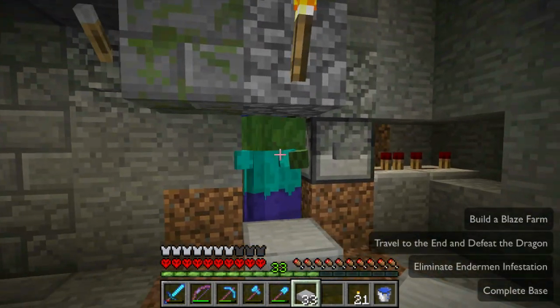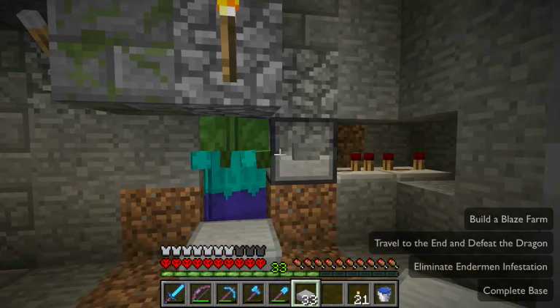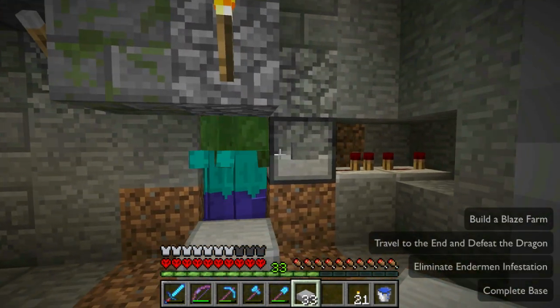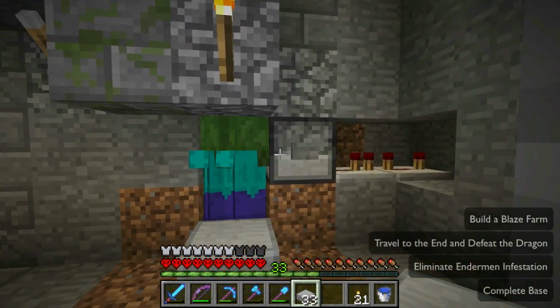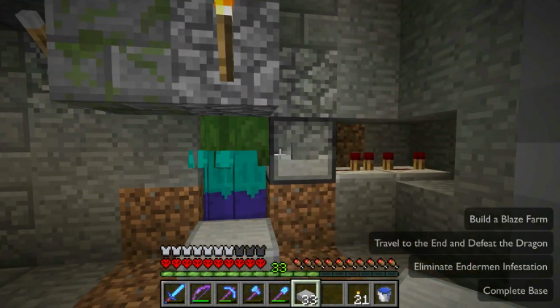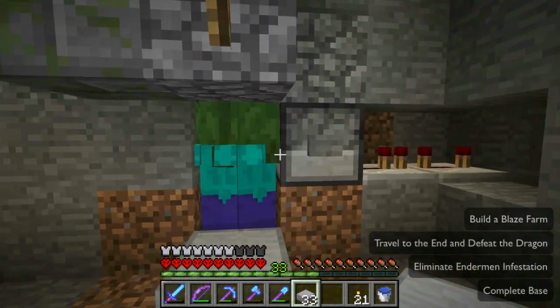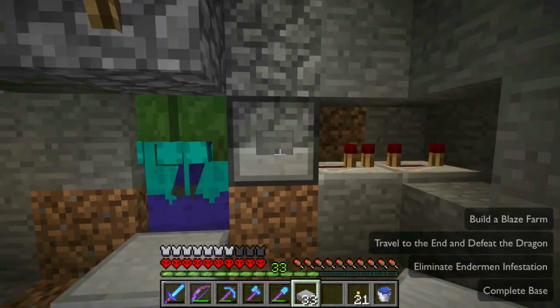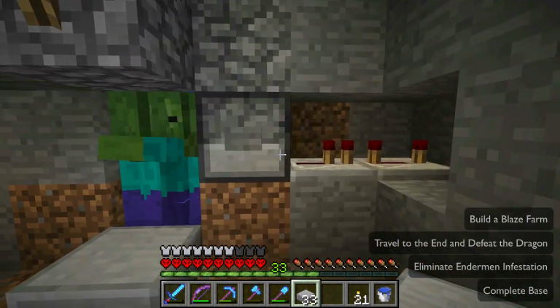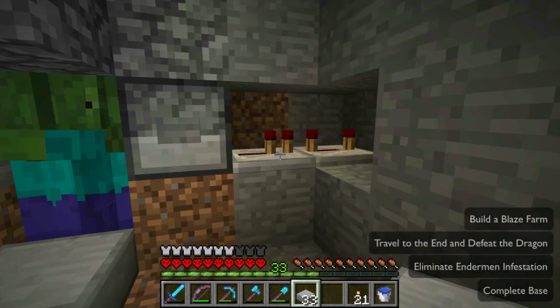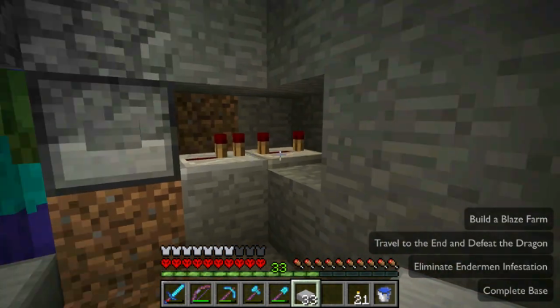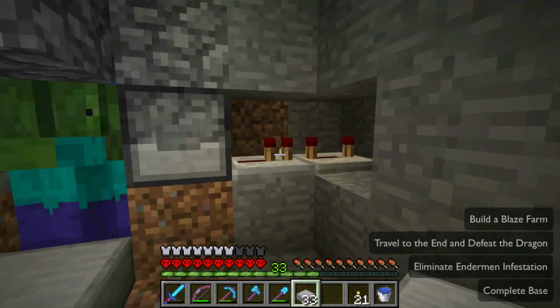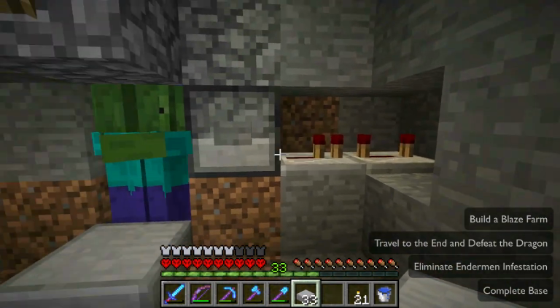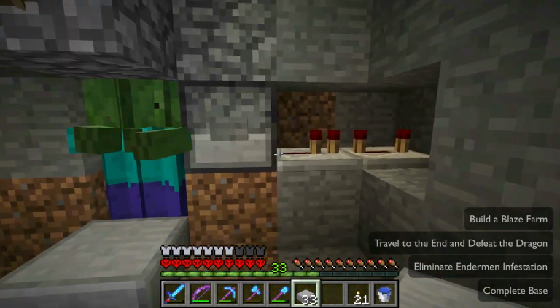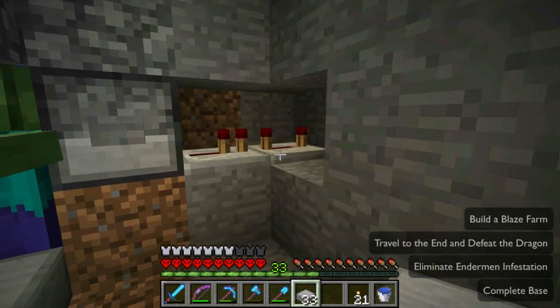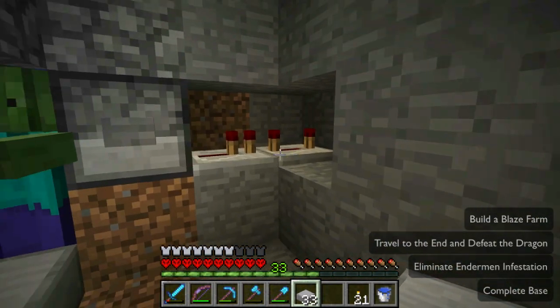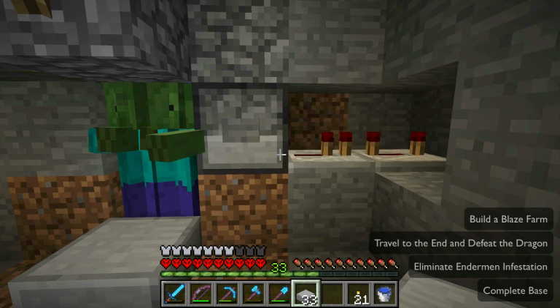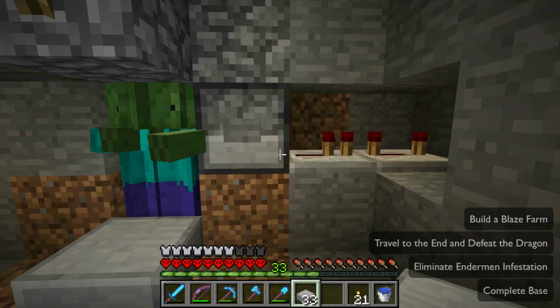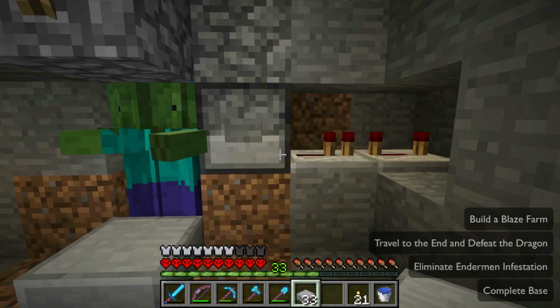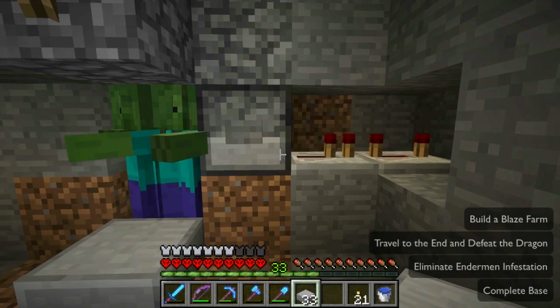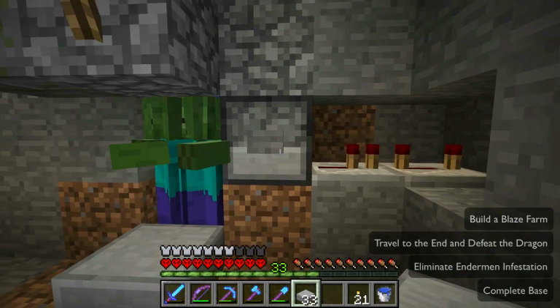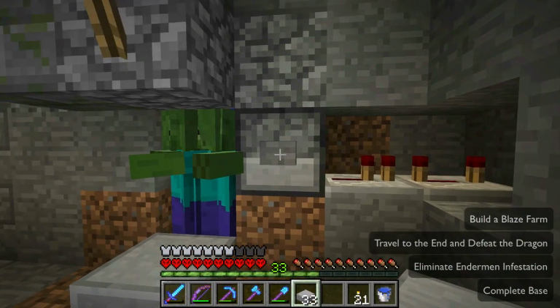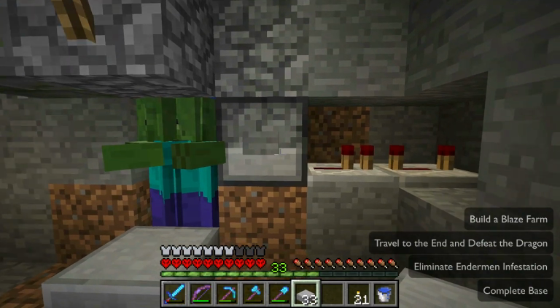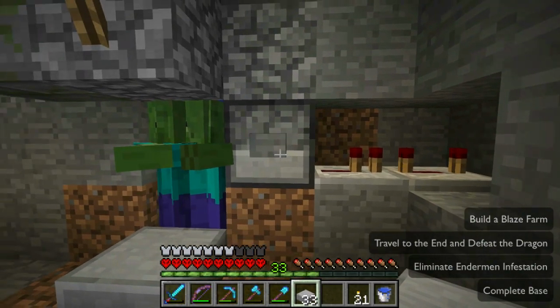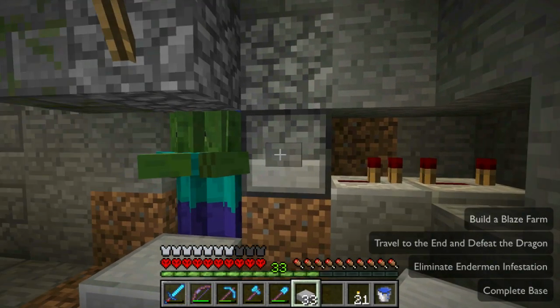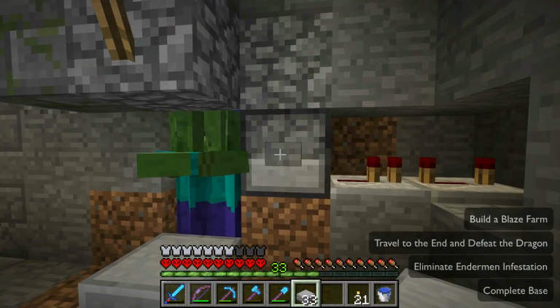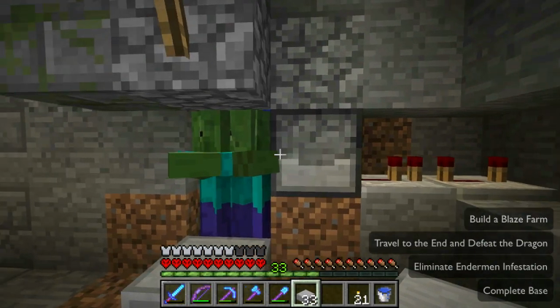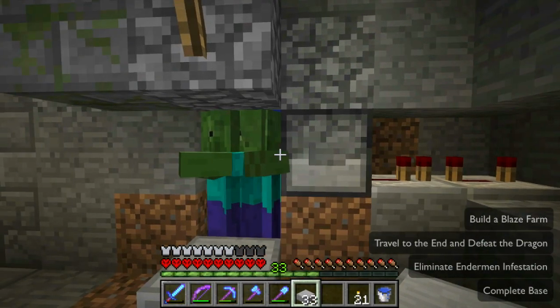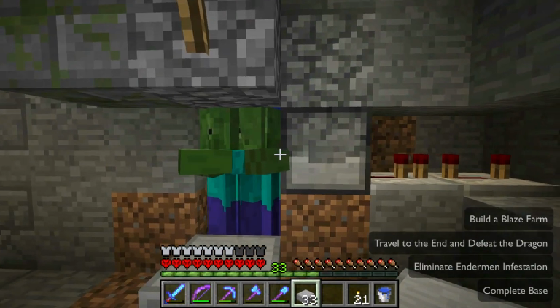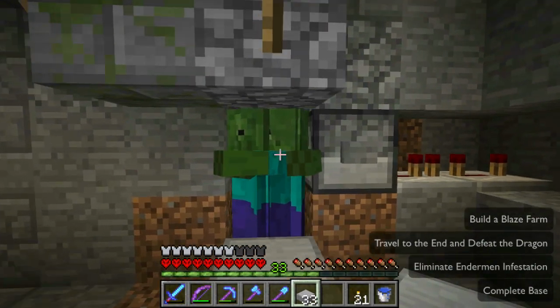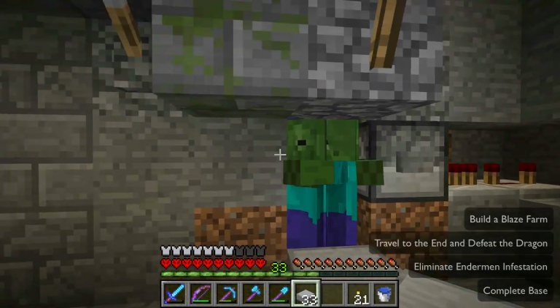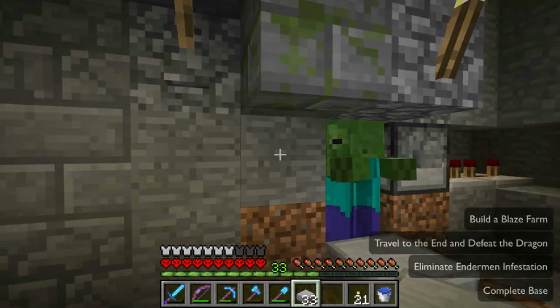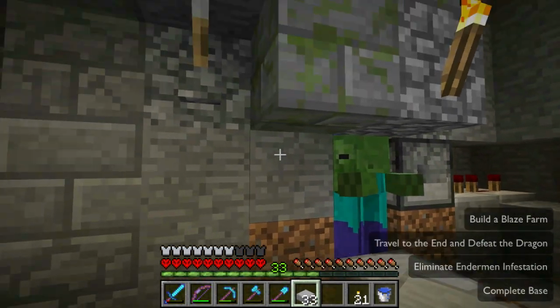And if you're going to go to that much trouble, you might just as well use a crushing trap instead of a lava trap, because the whole point of using a softener like this is that it's just so drop-dead simple.